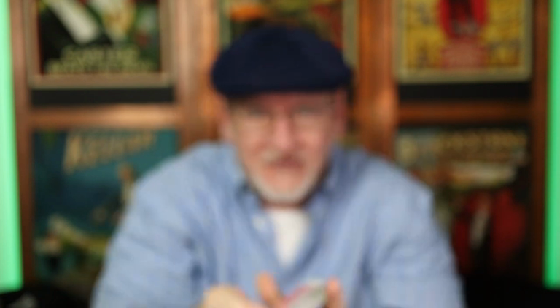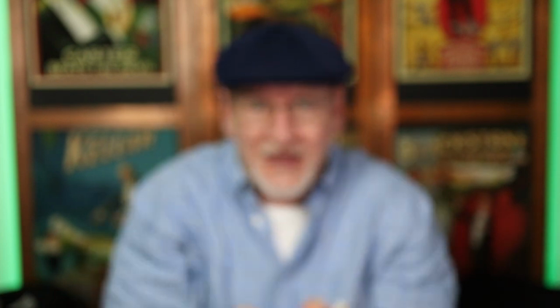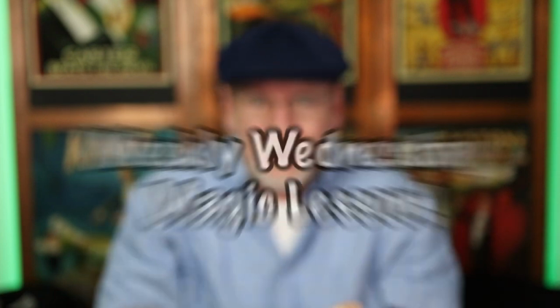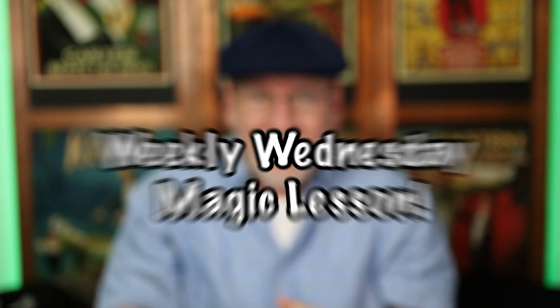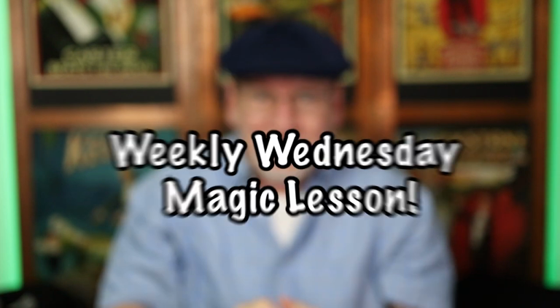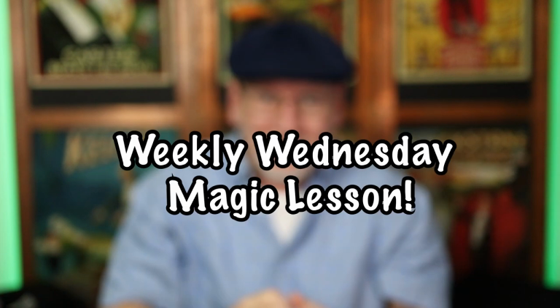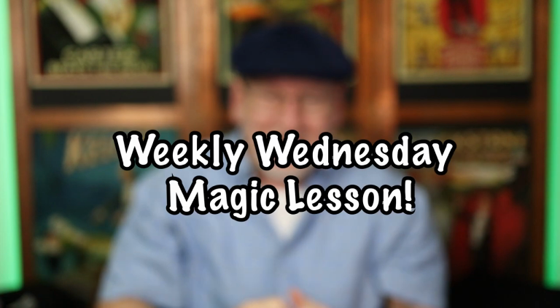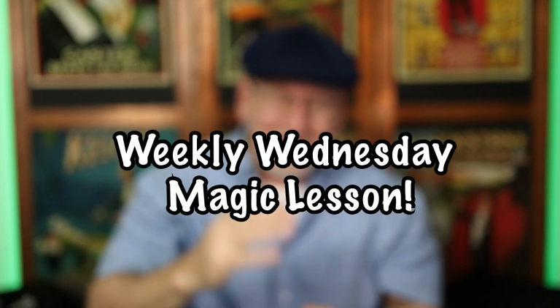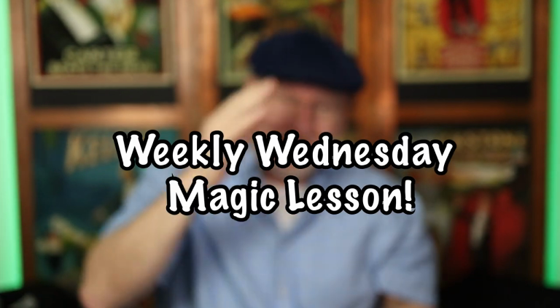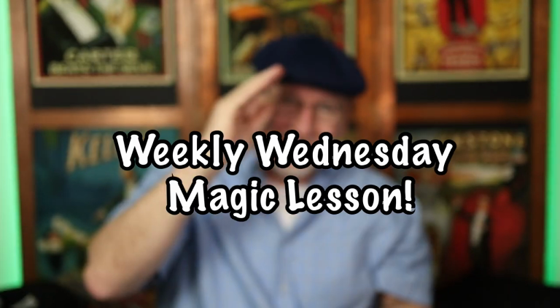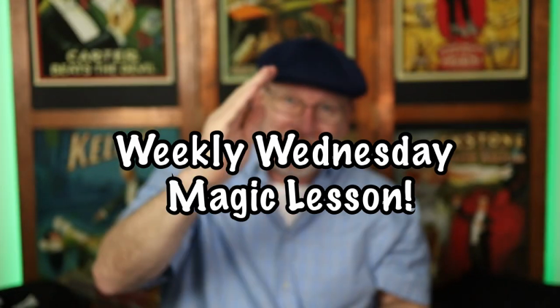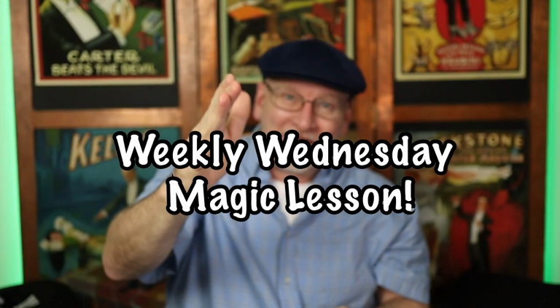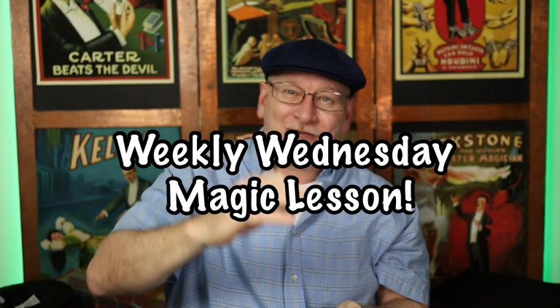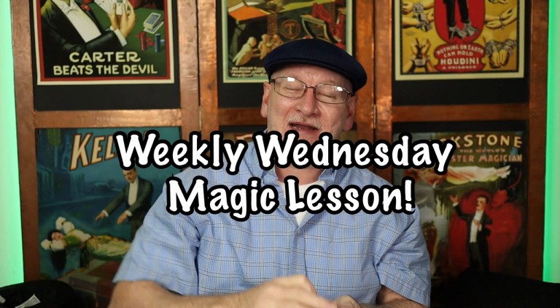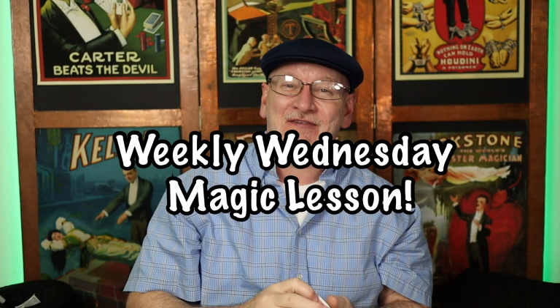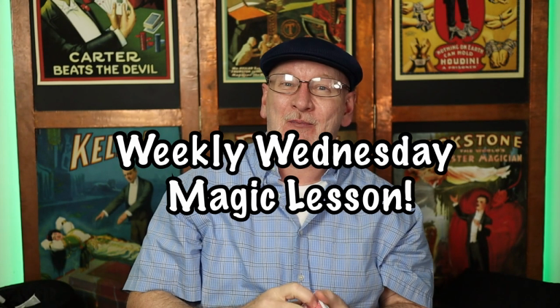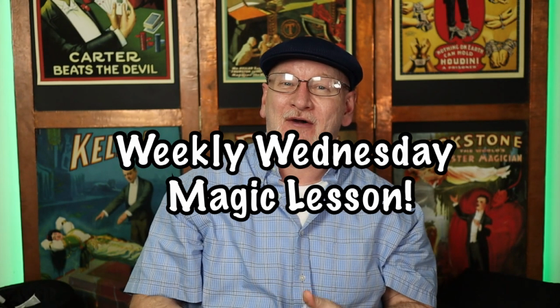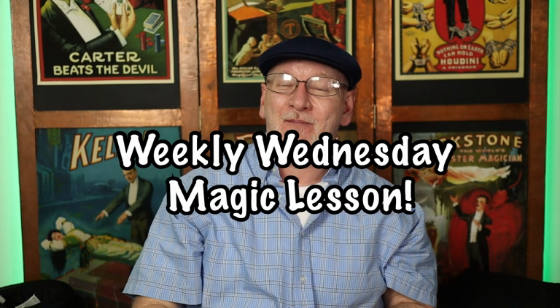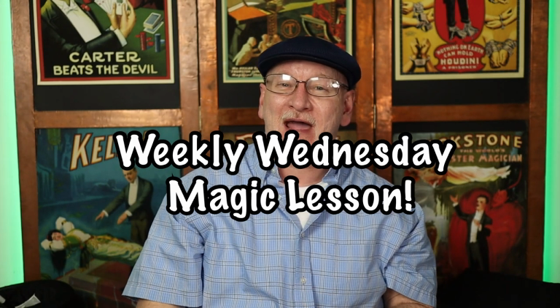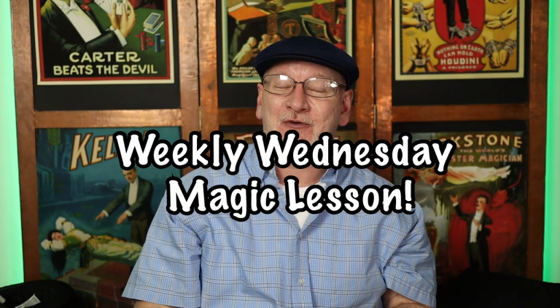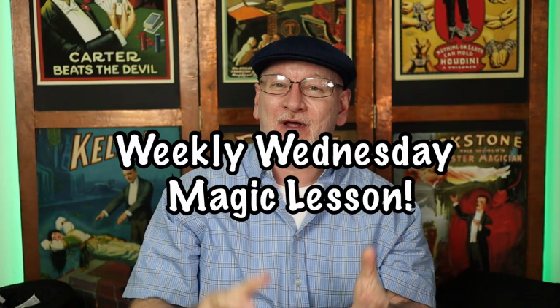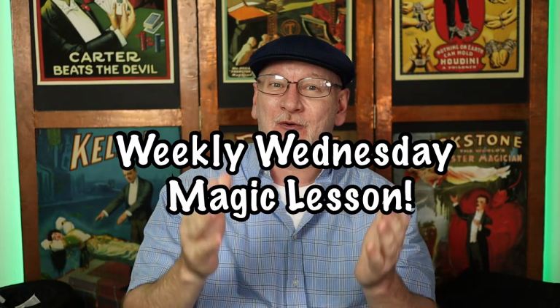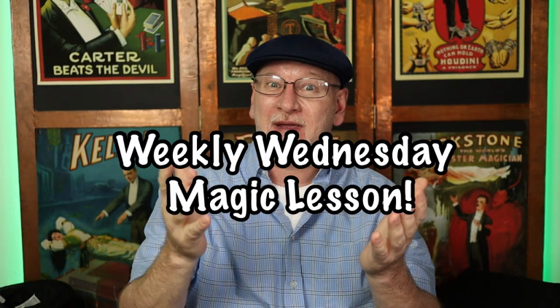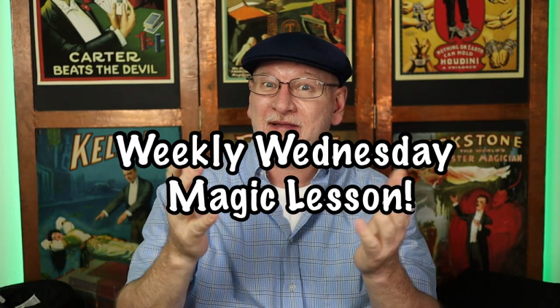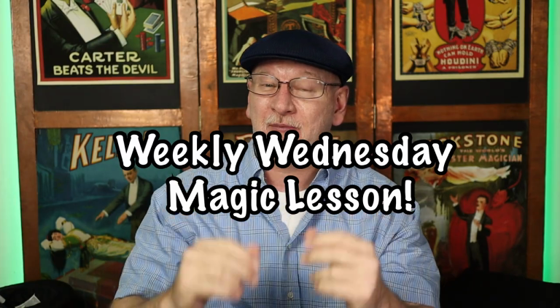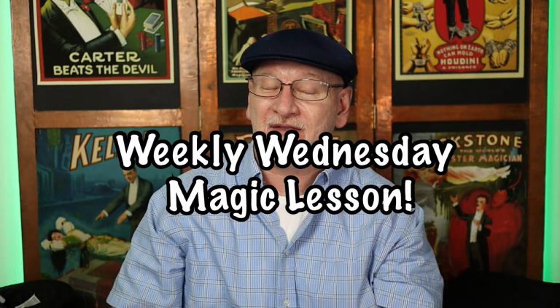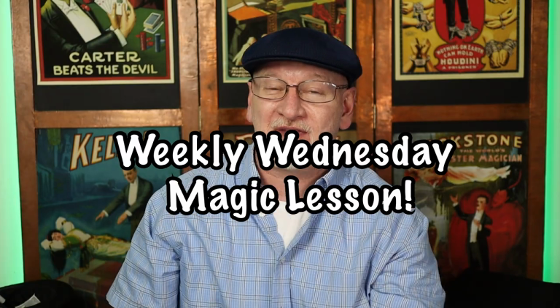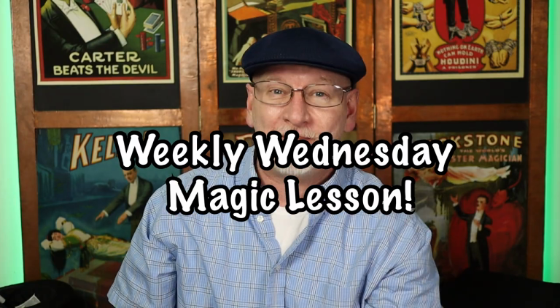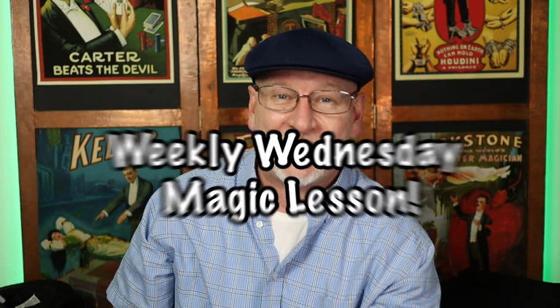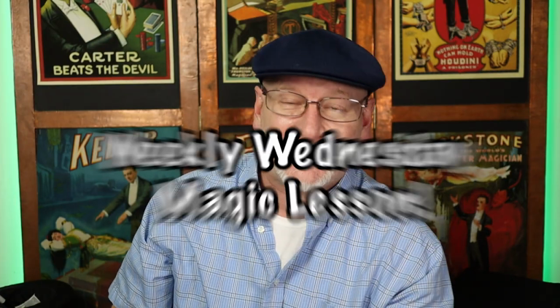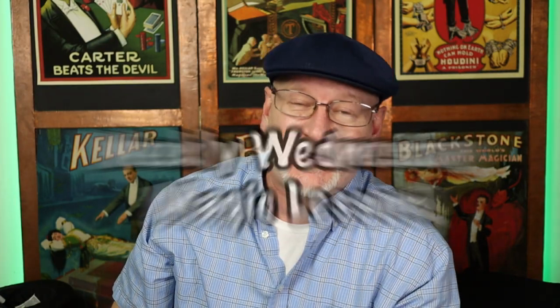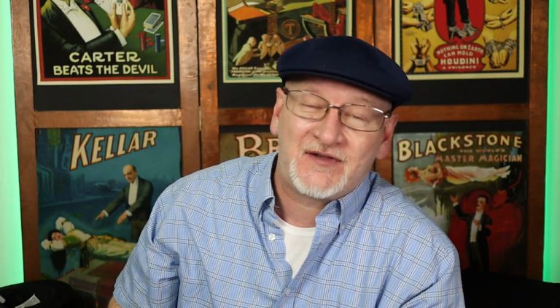Well, salutations, kindred spirit, greetings, and welcome back to another weekly Wednesday magic lesson.